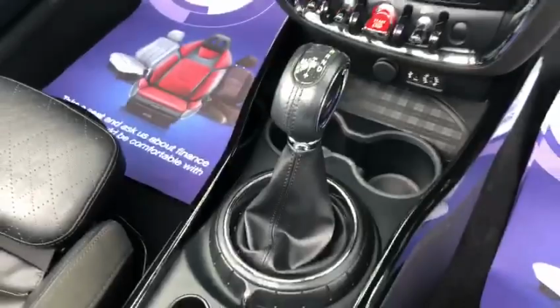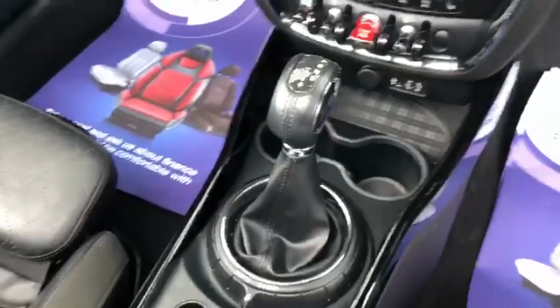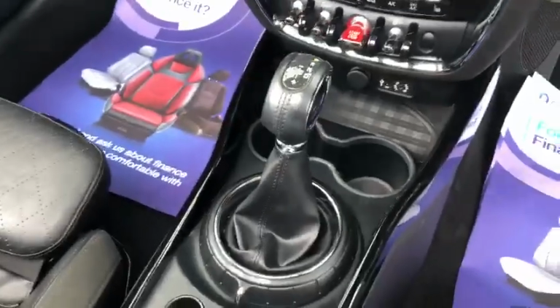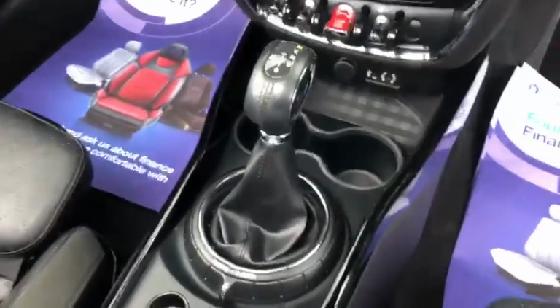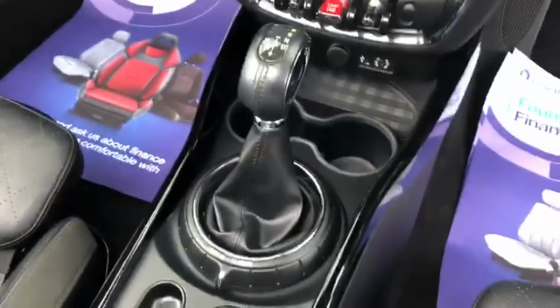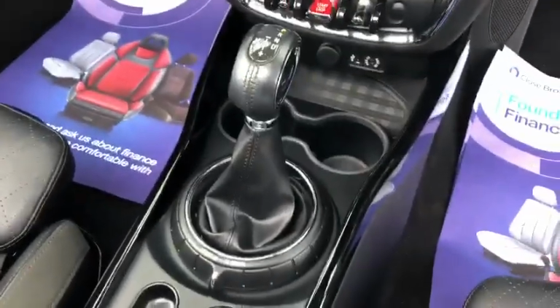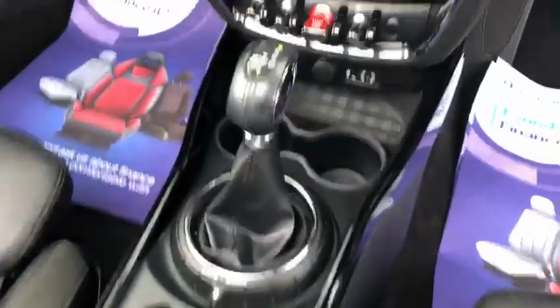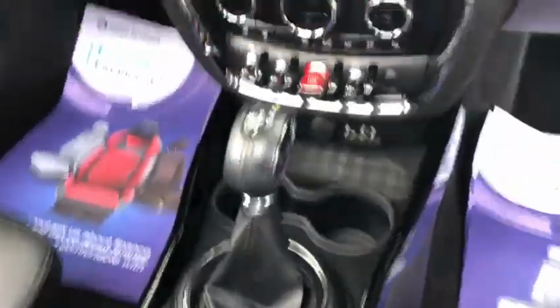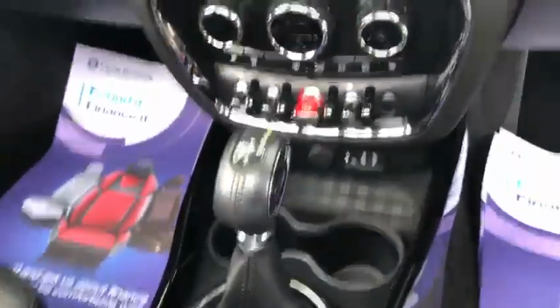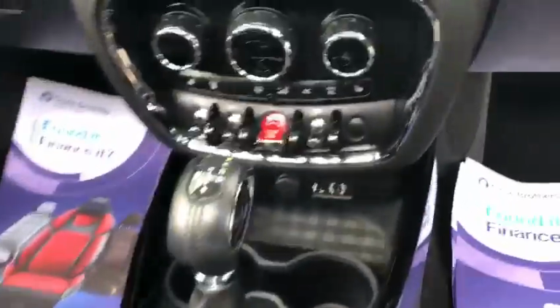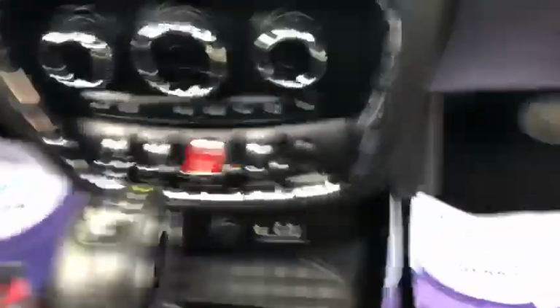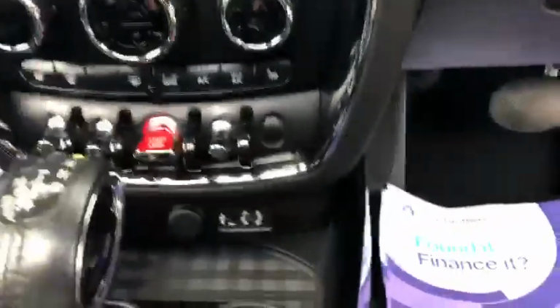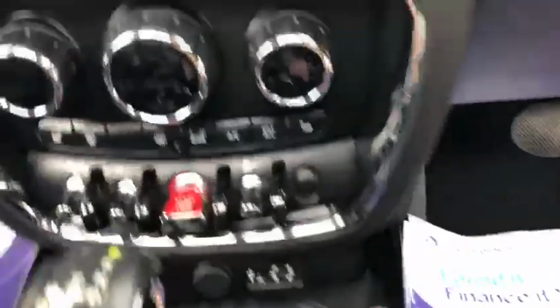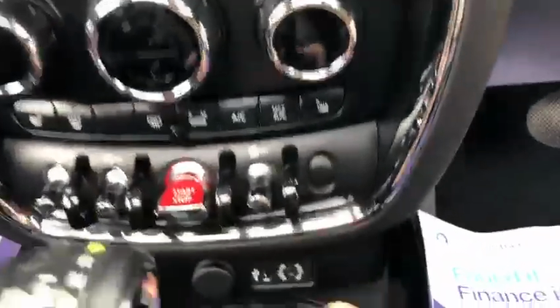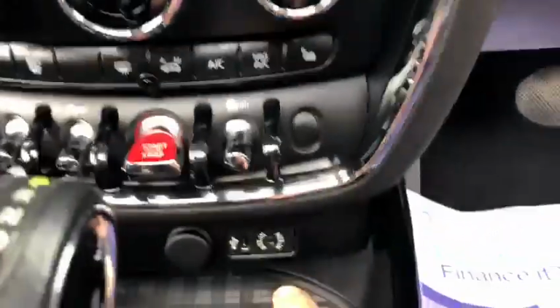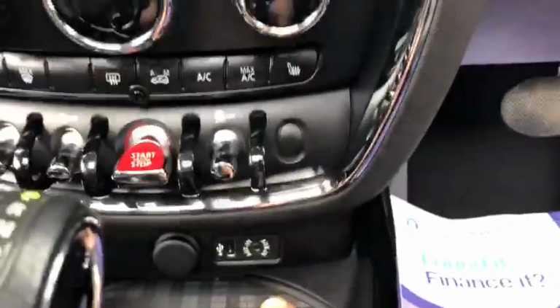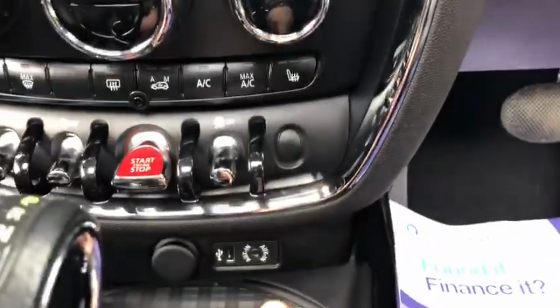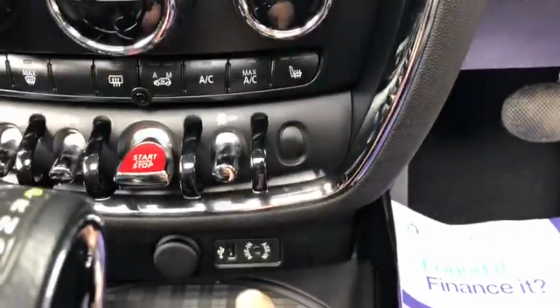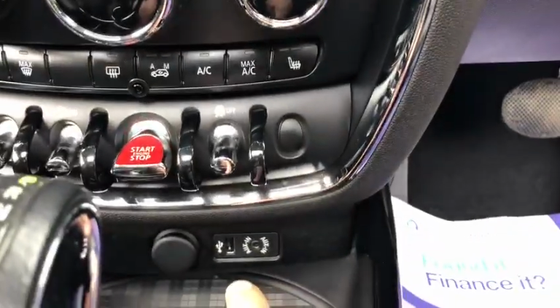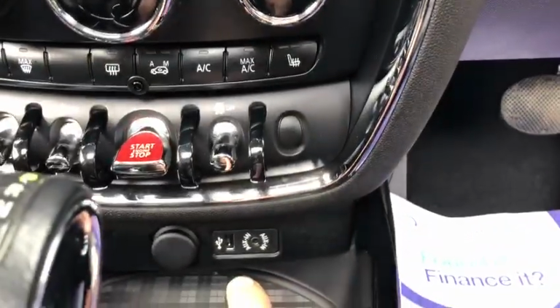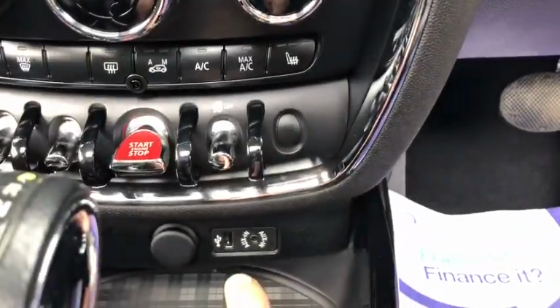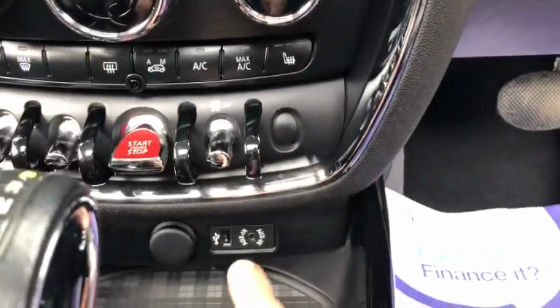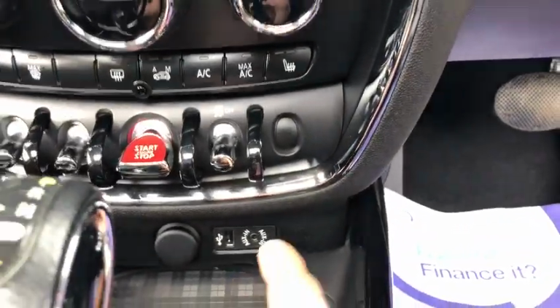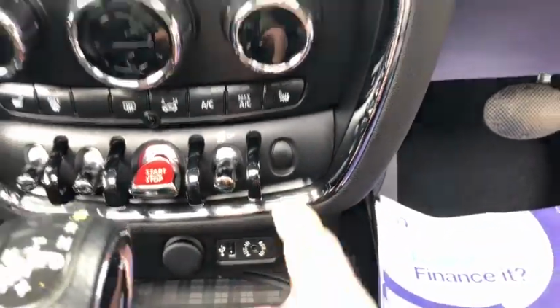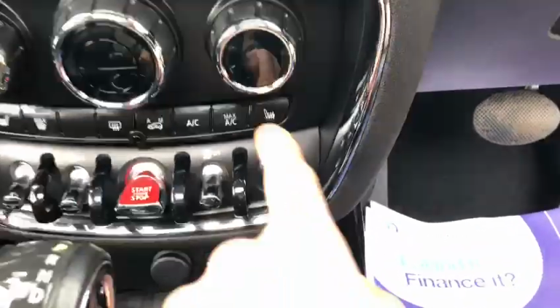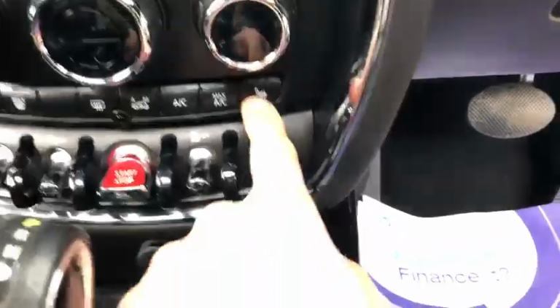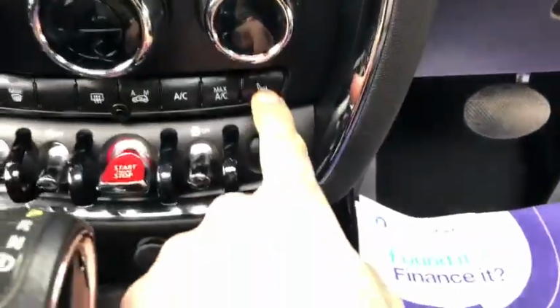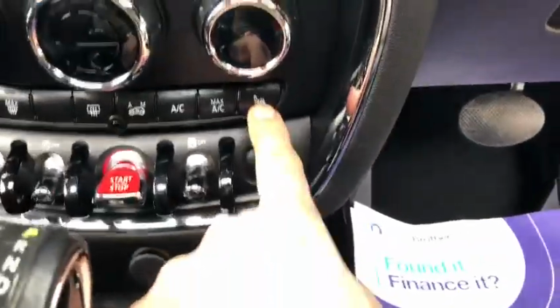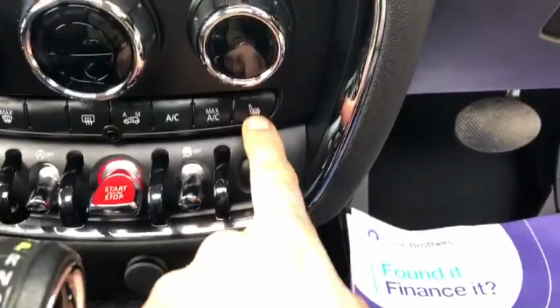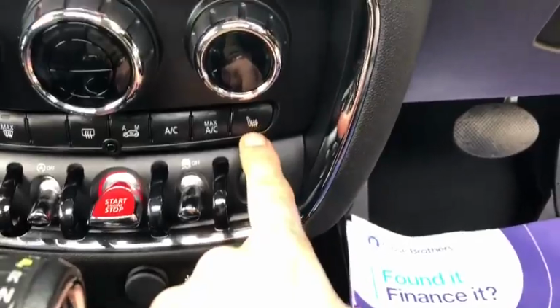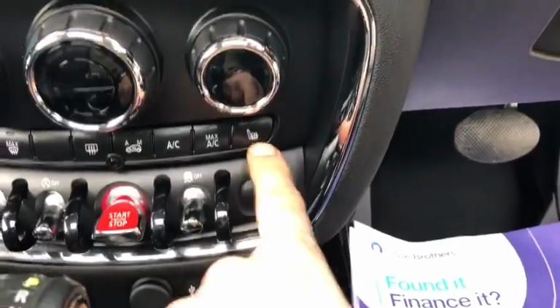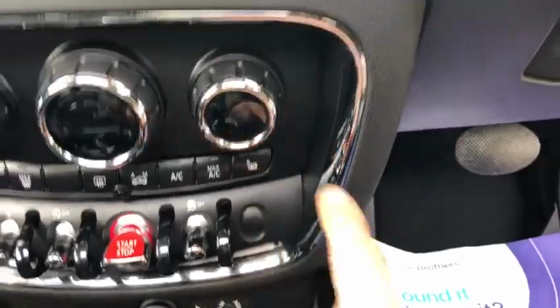You've got the automatic gearbox, aux port, USB port, heated seats.